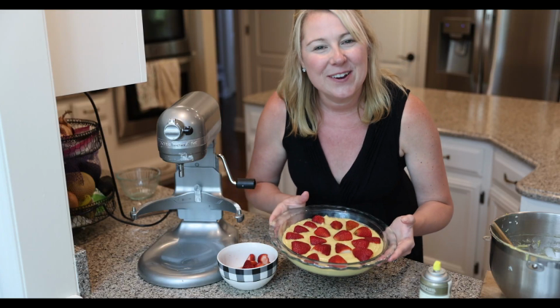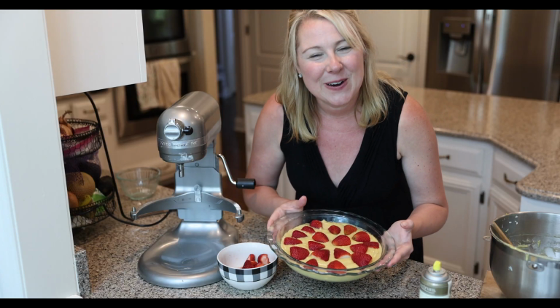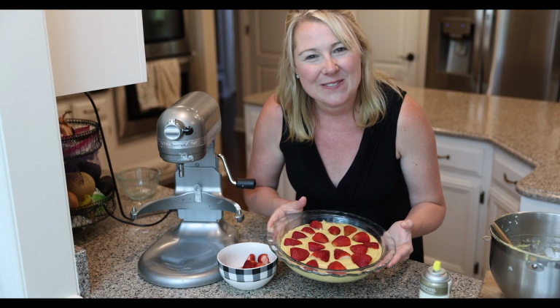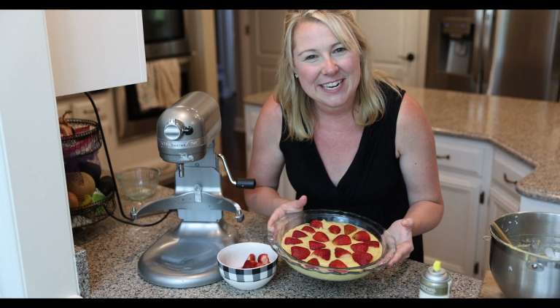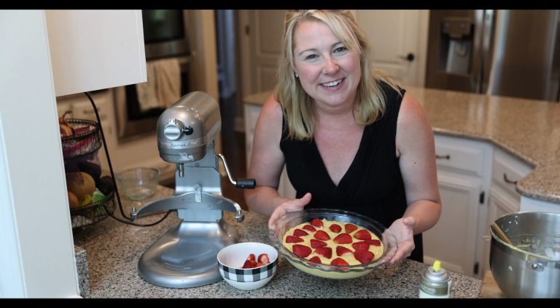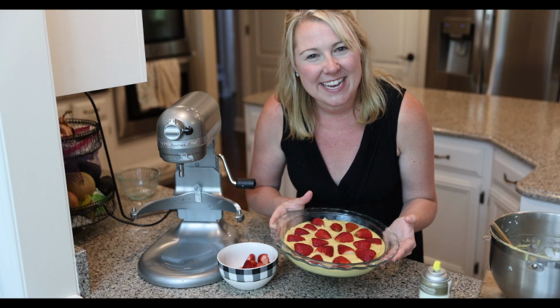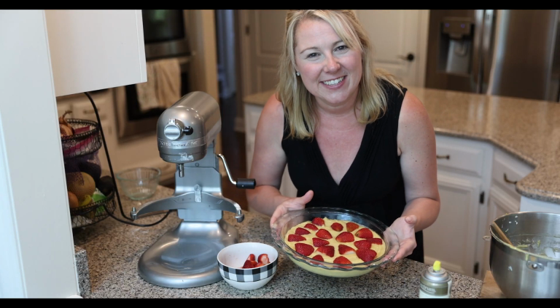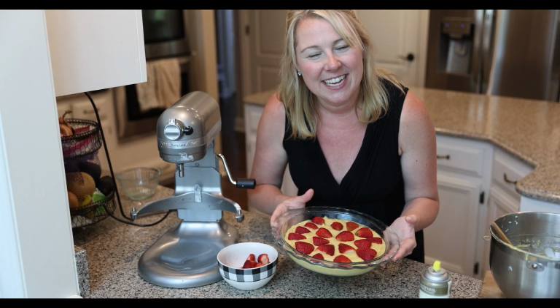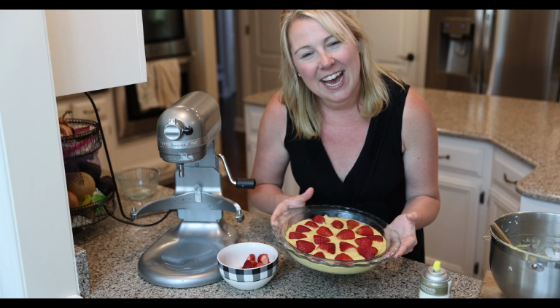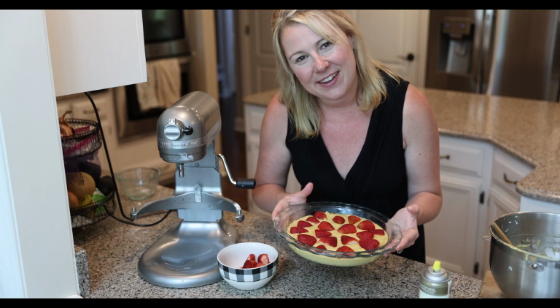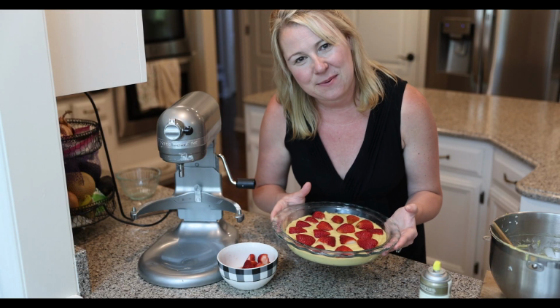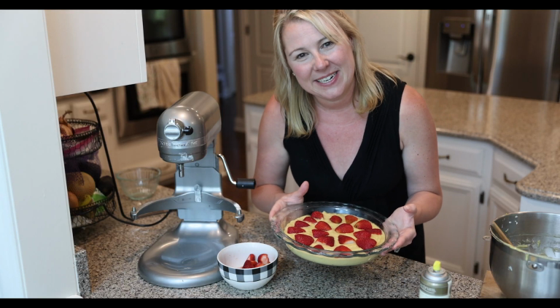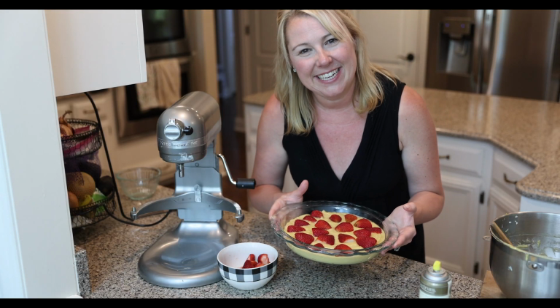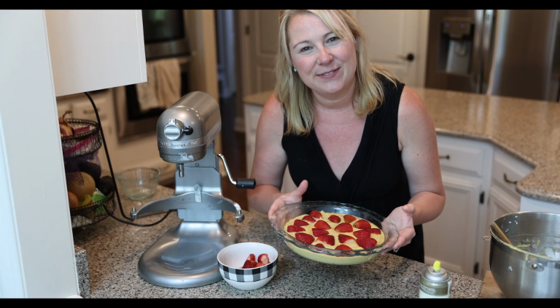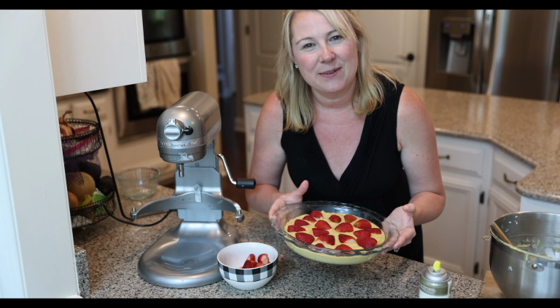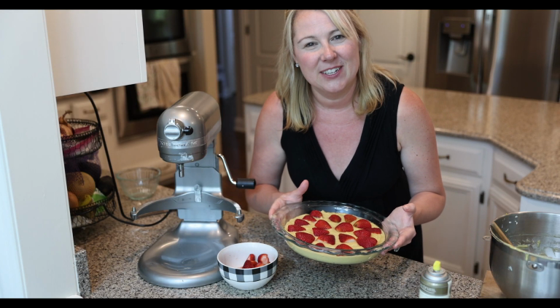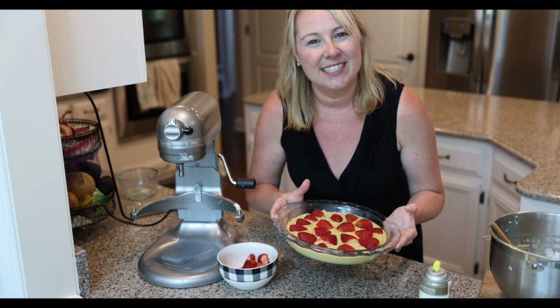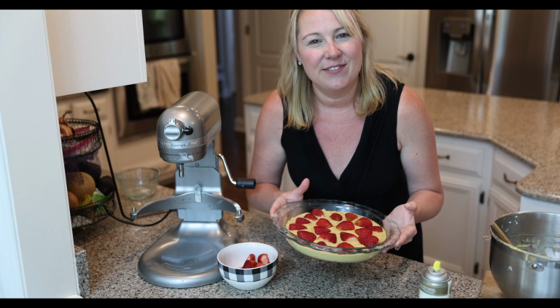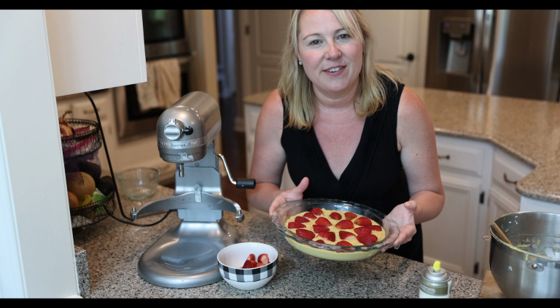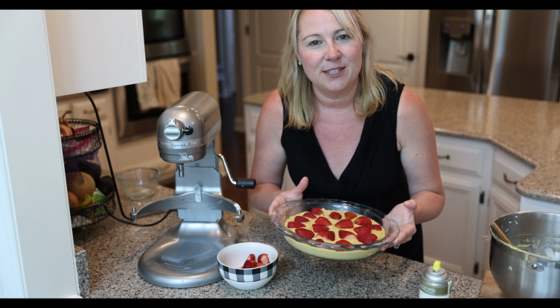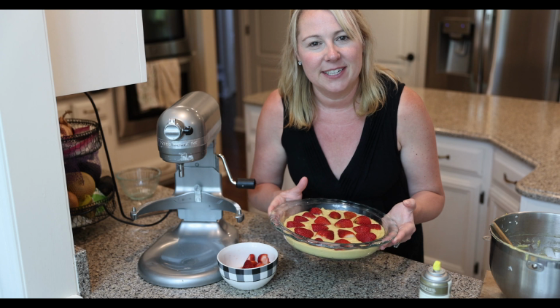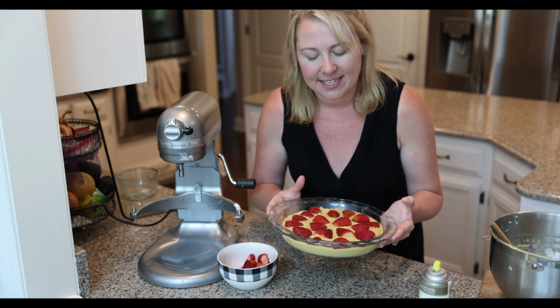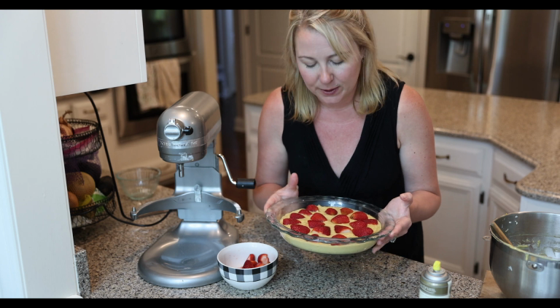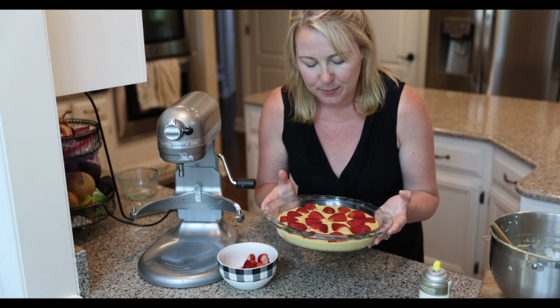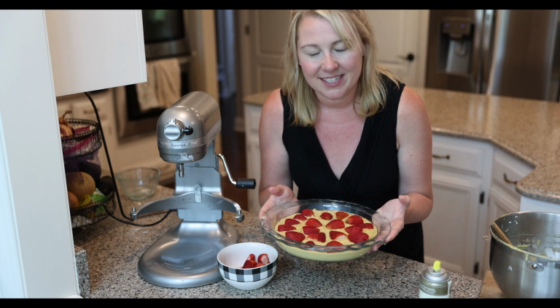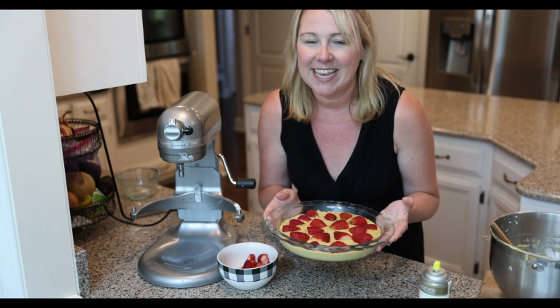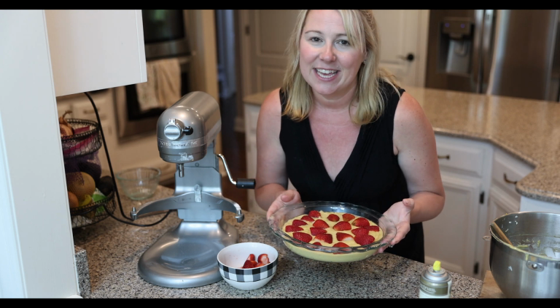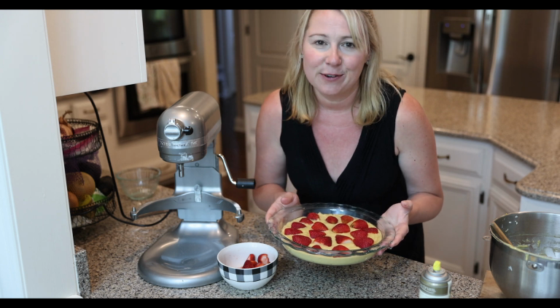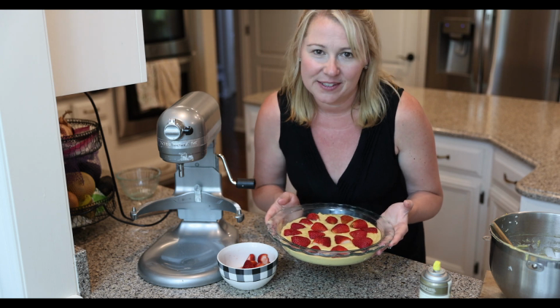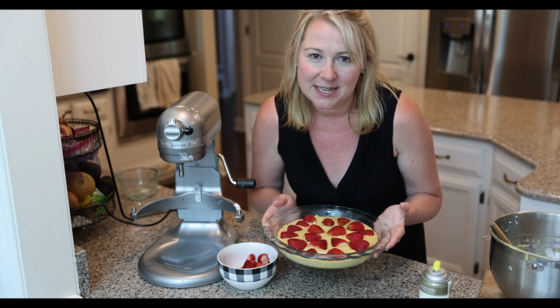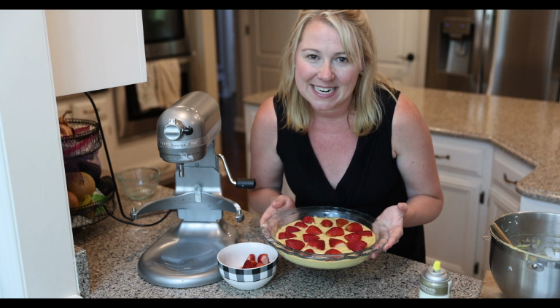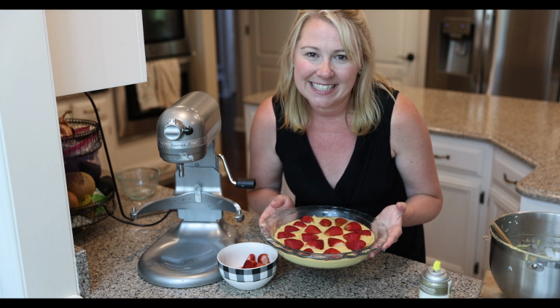All right, we're all ready for the oven. I've got it preheated to 375 degrees, and we're going to put this cake in for 50 minutes.